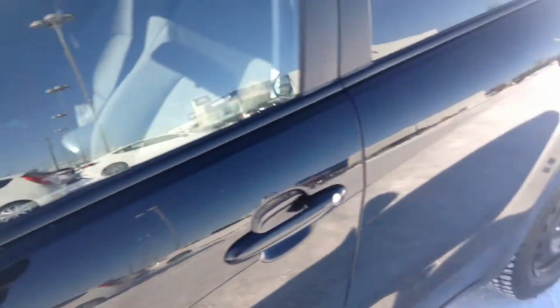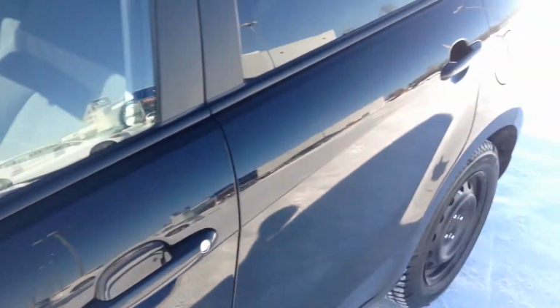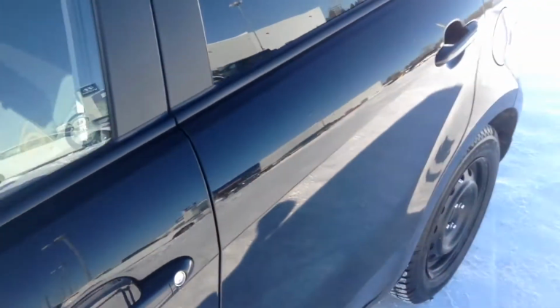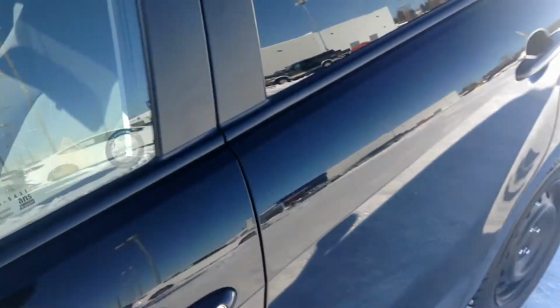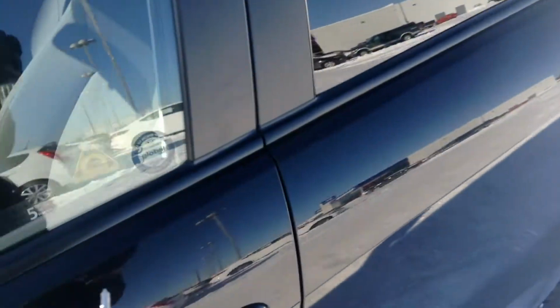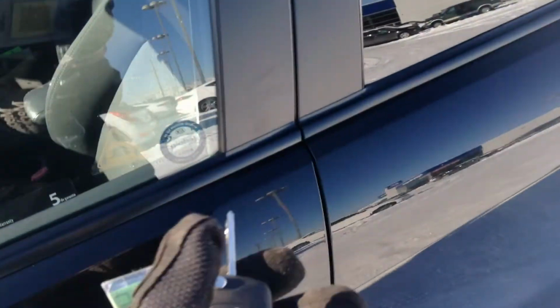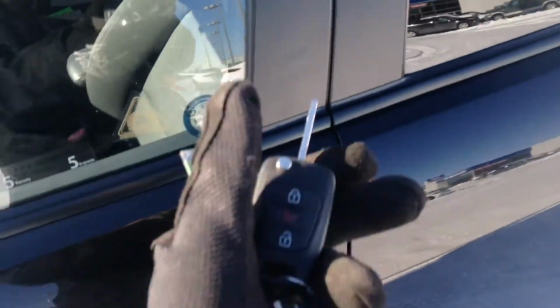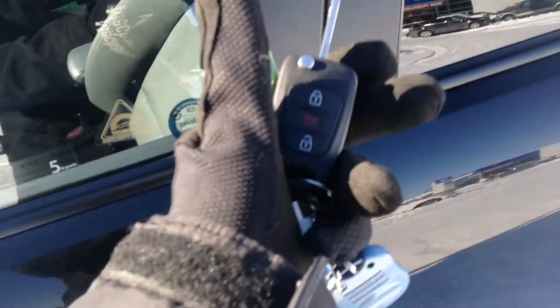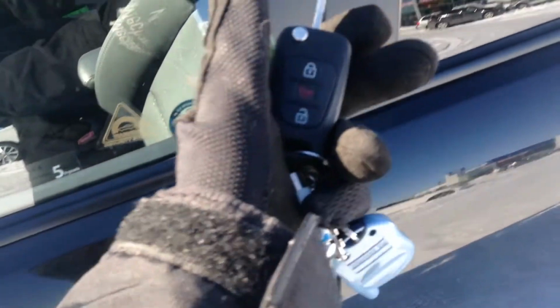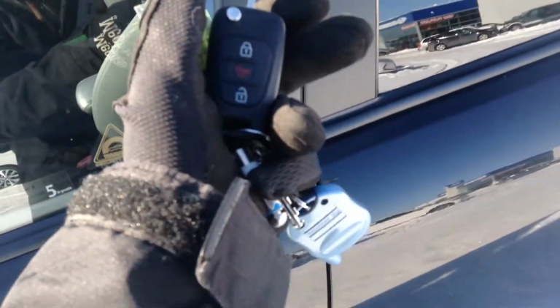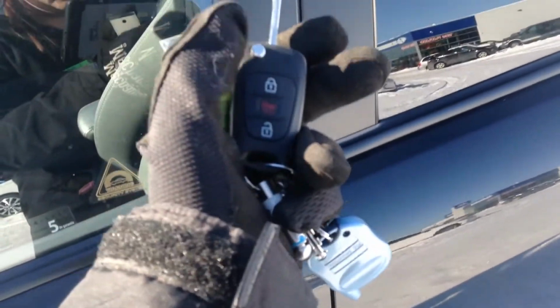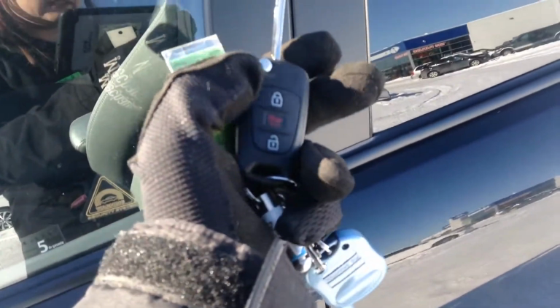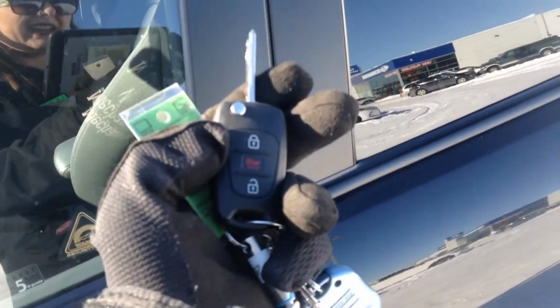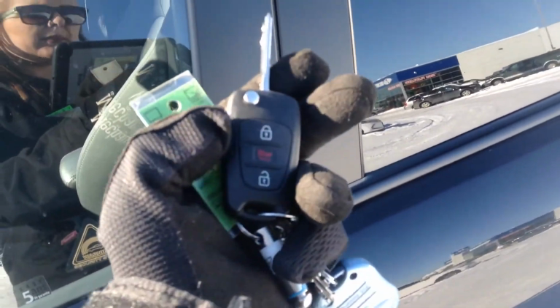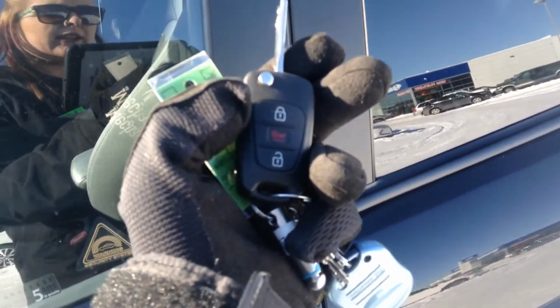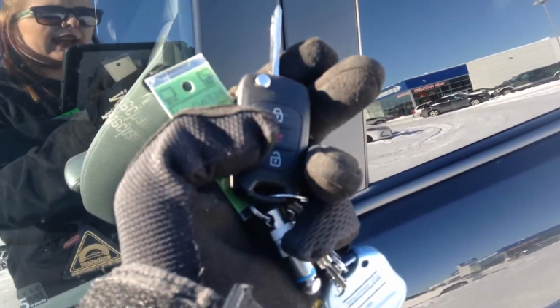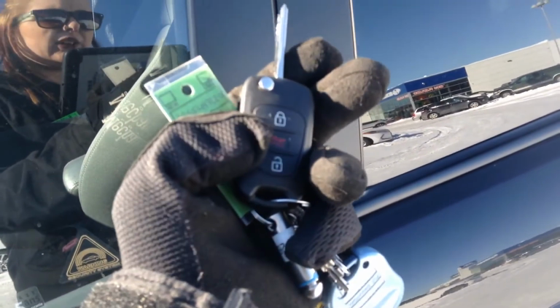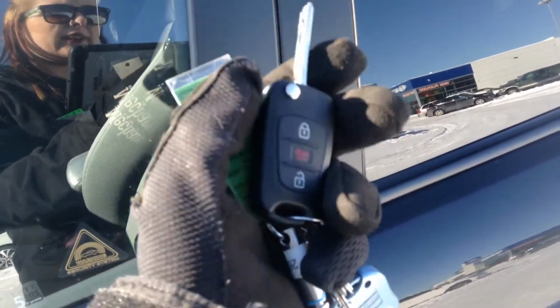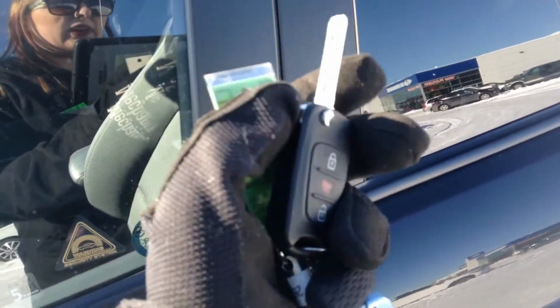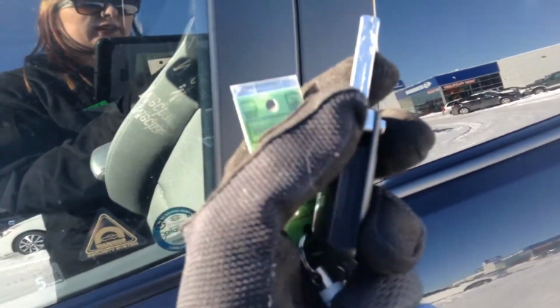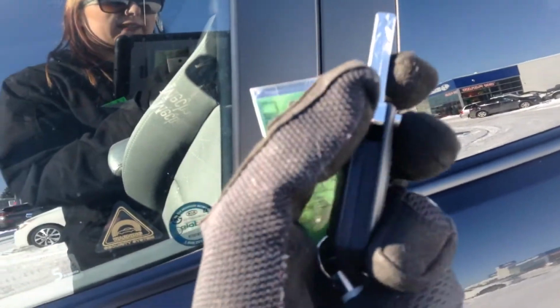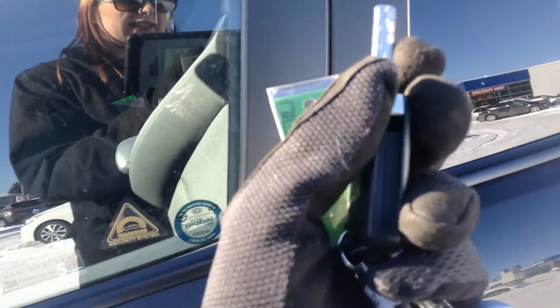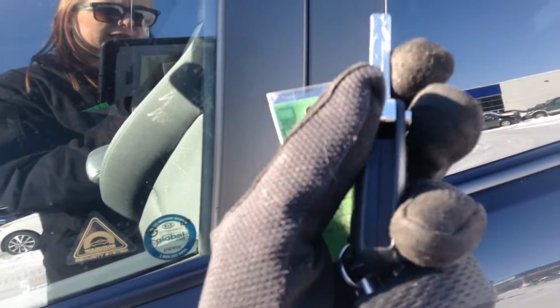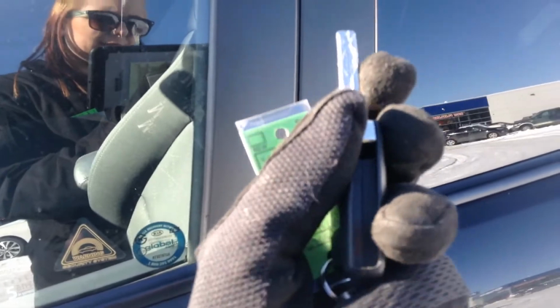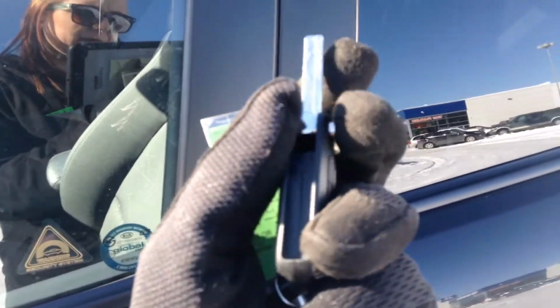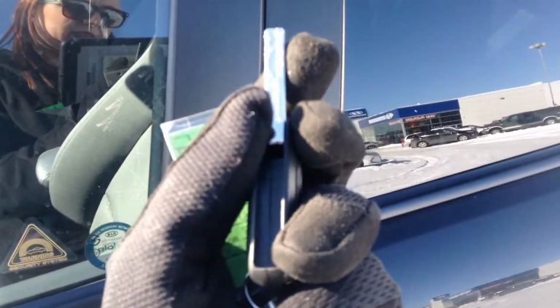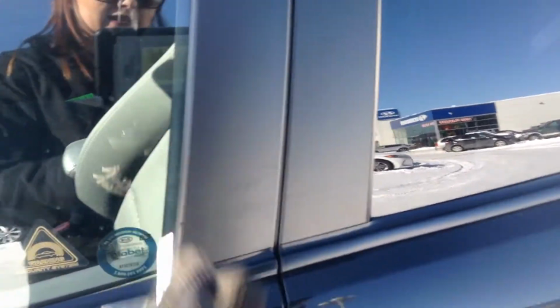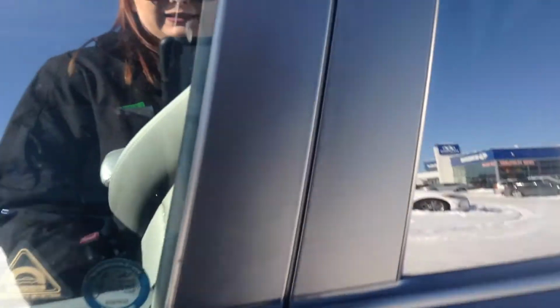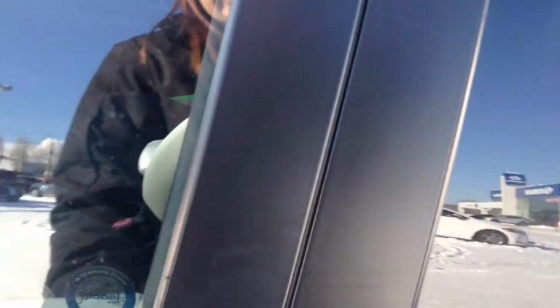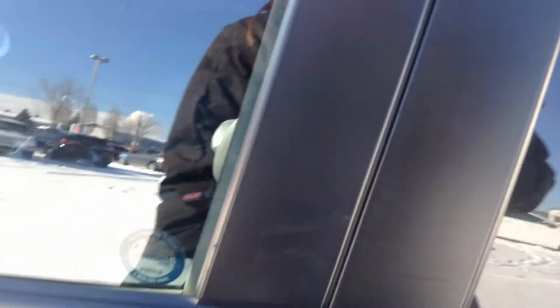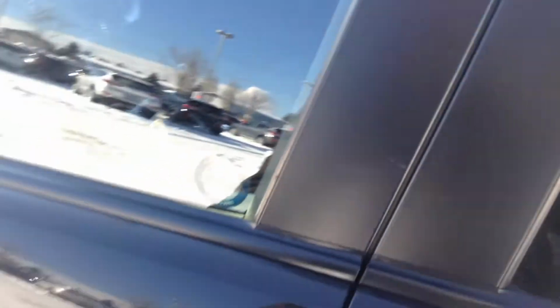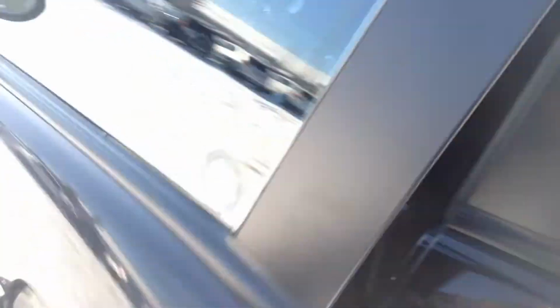We have a fob with your lock, your panic button, and your unlock, and the key just flips out with this little button there.